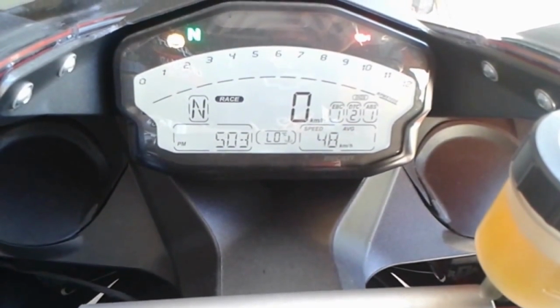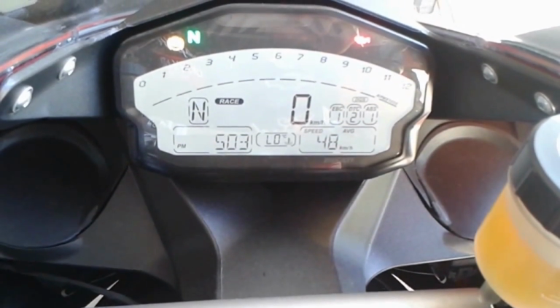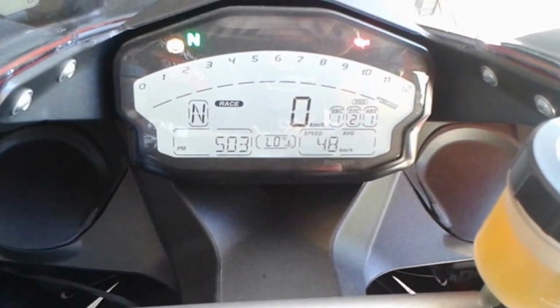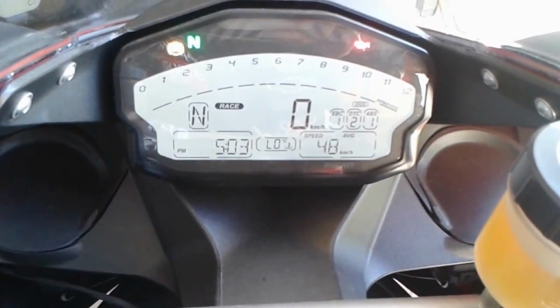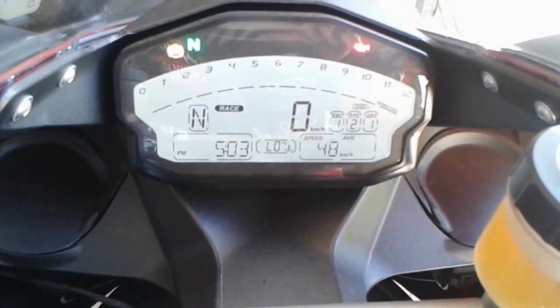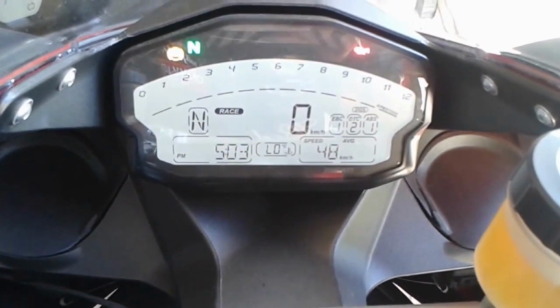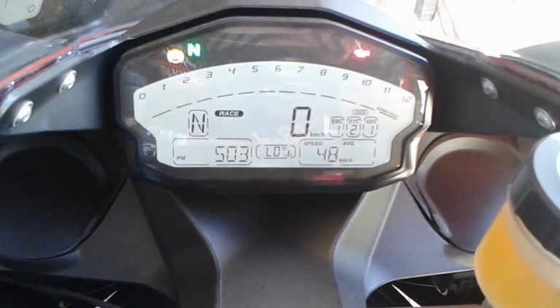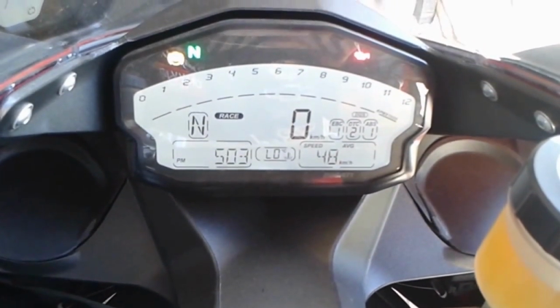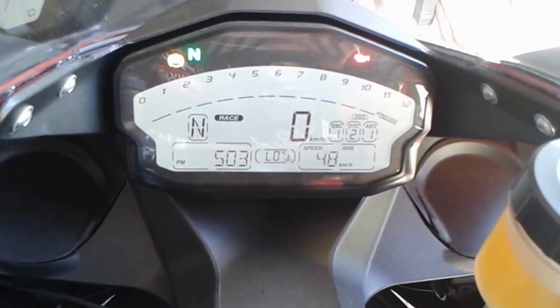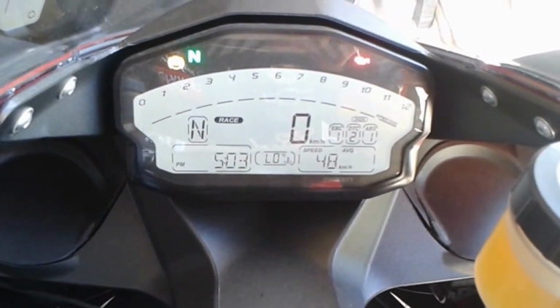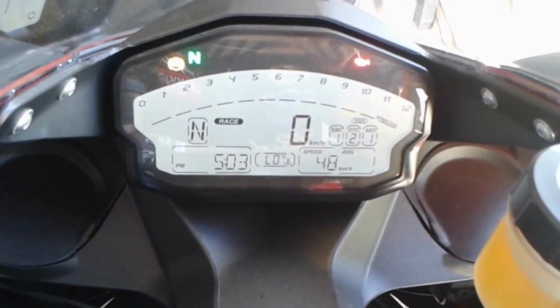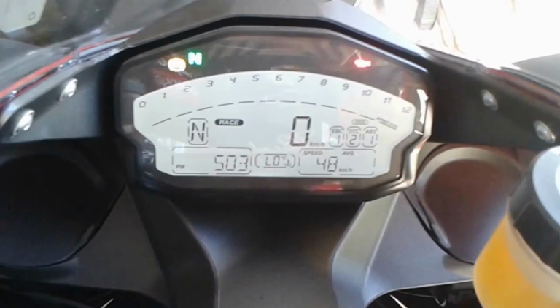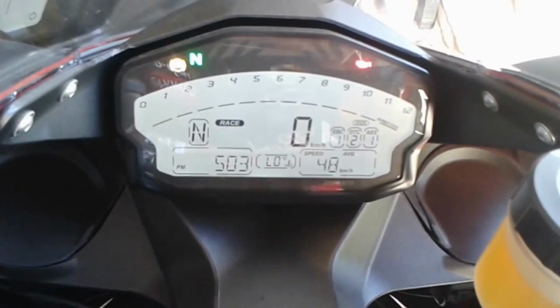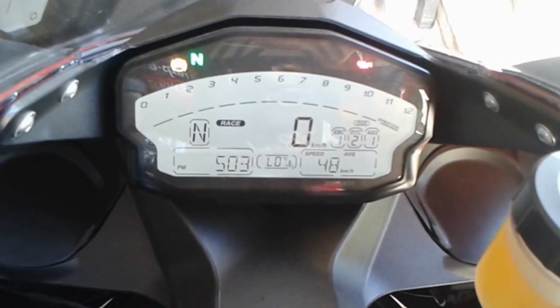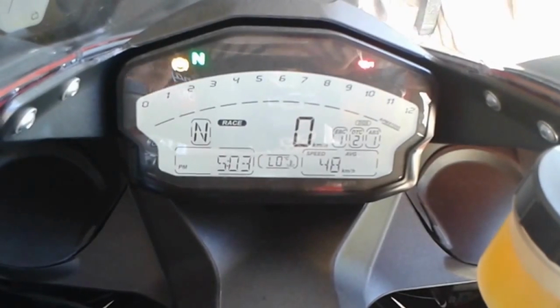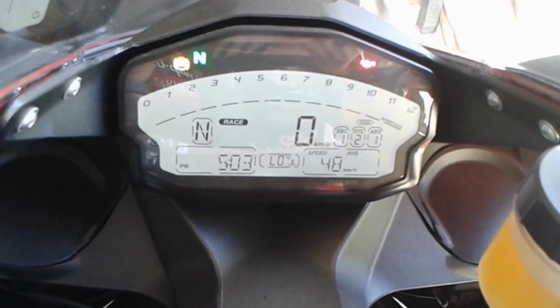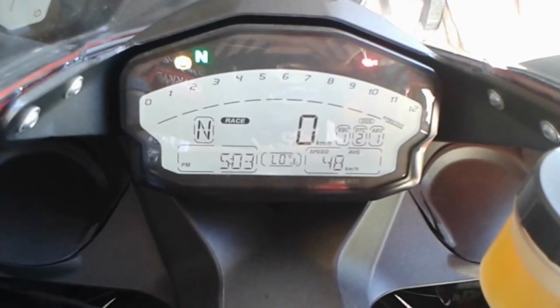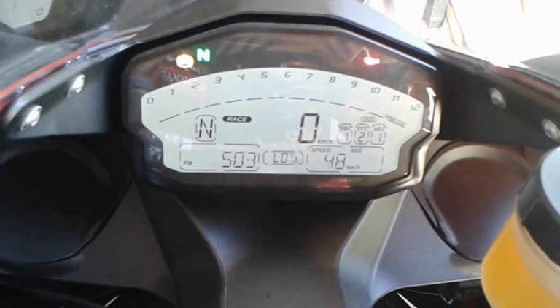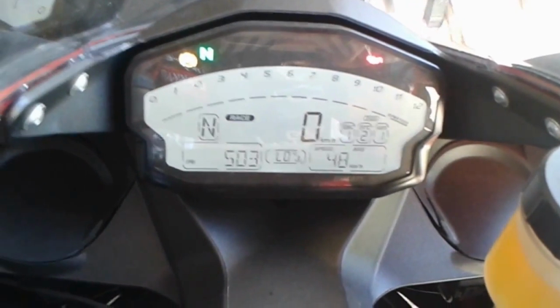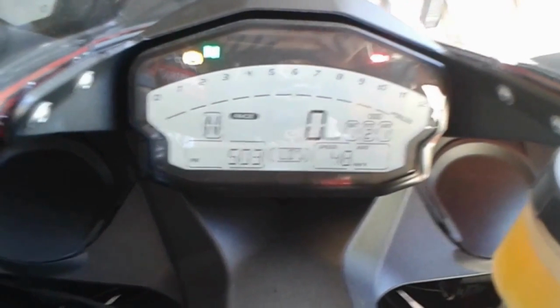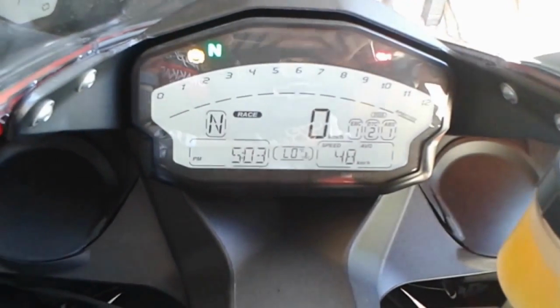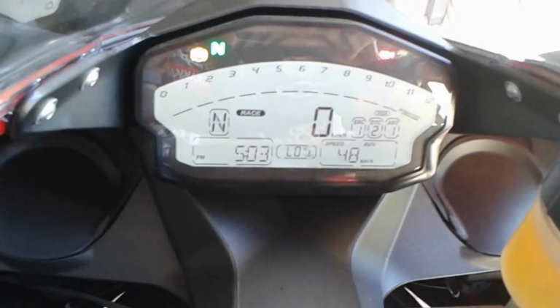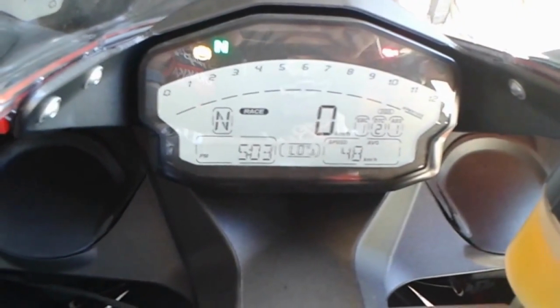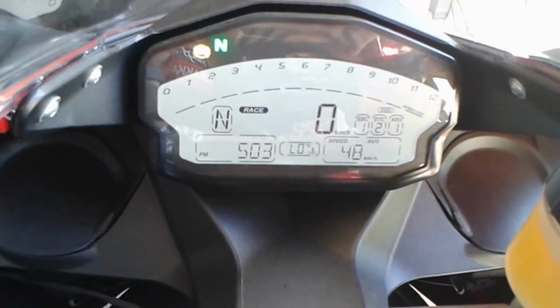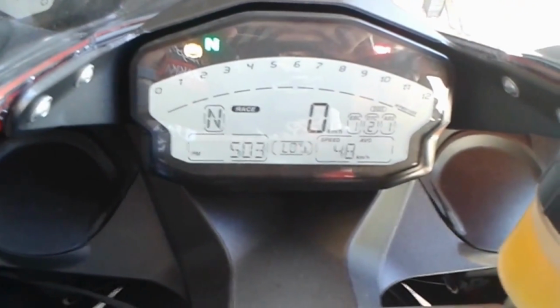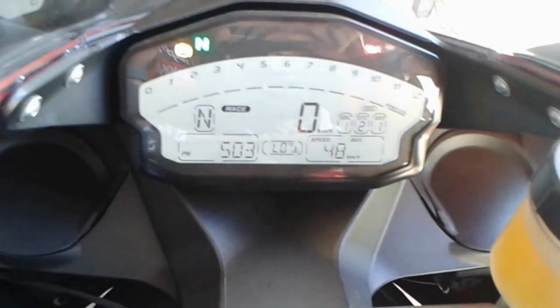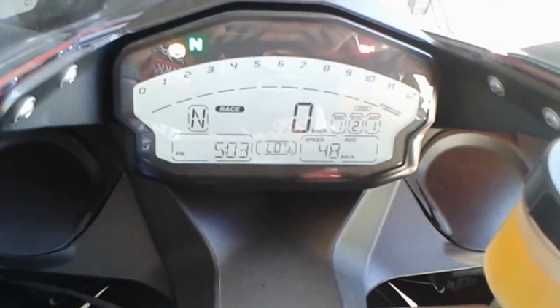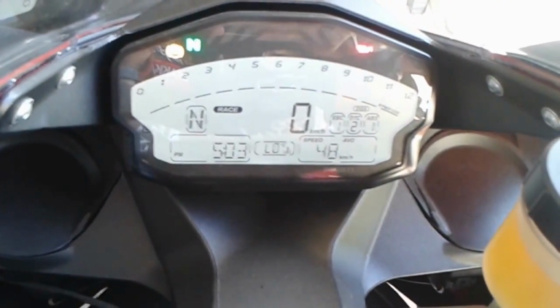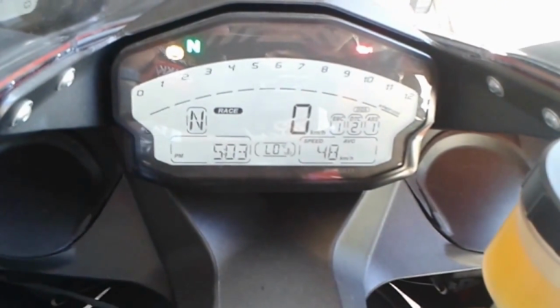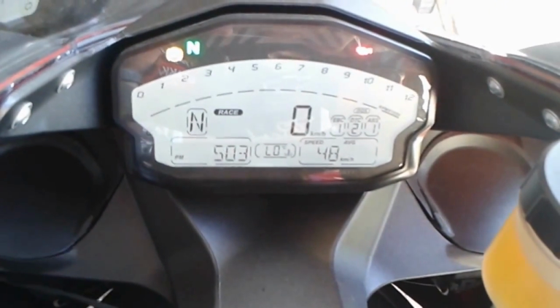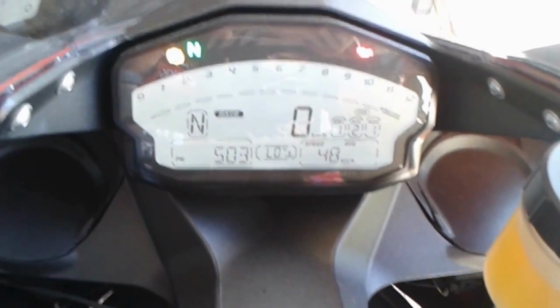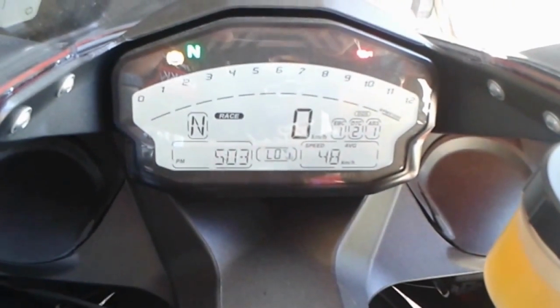And that's Ducati's electronics package for the 899.